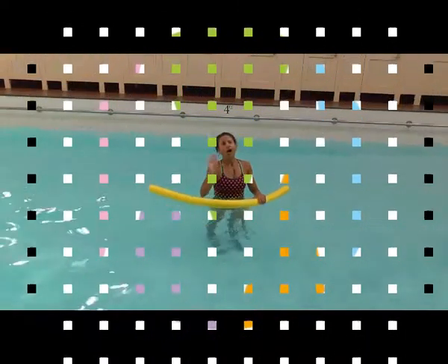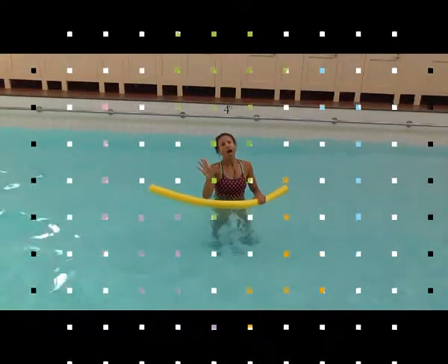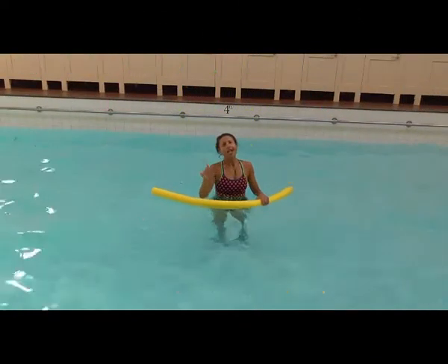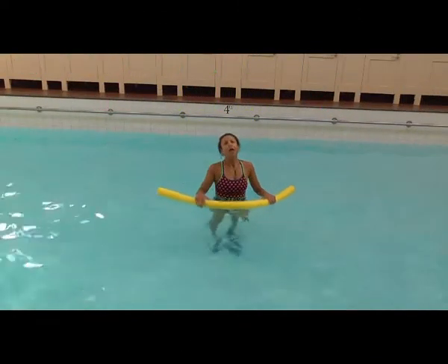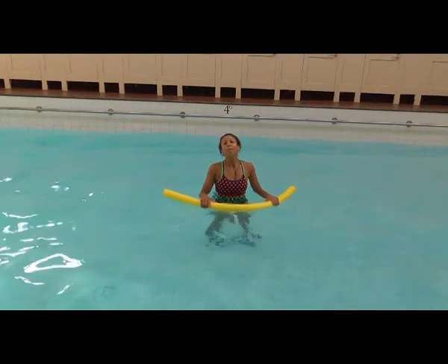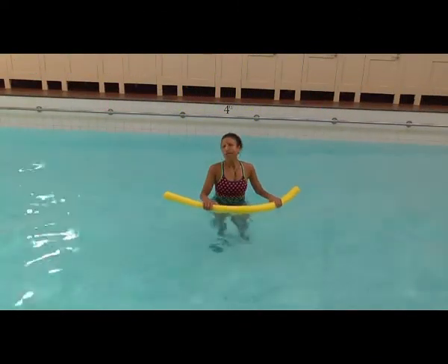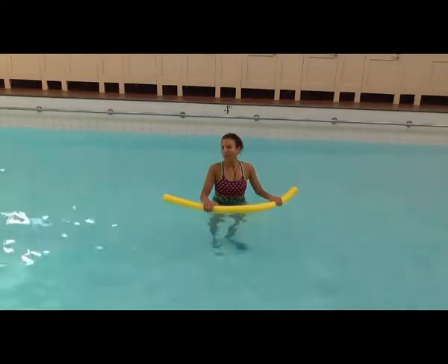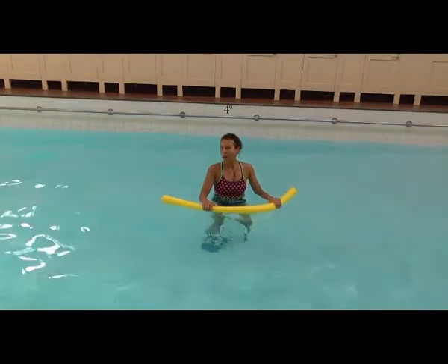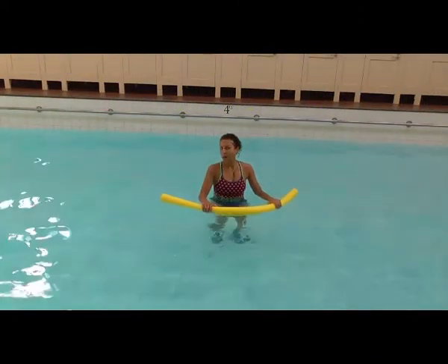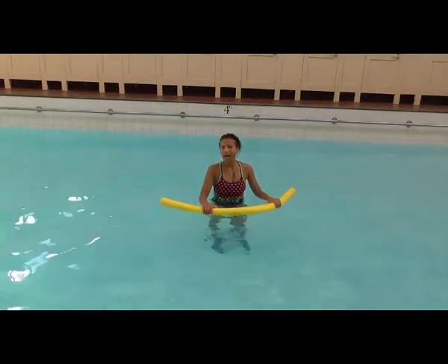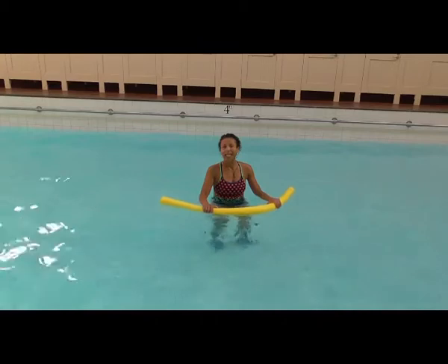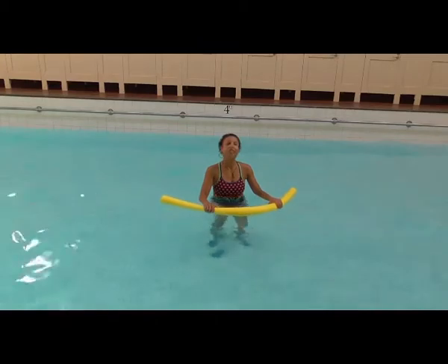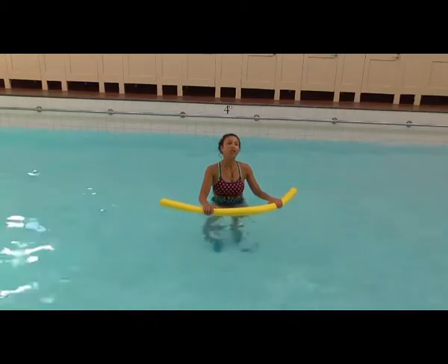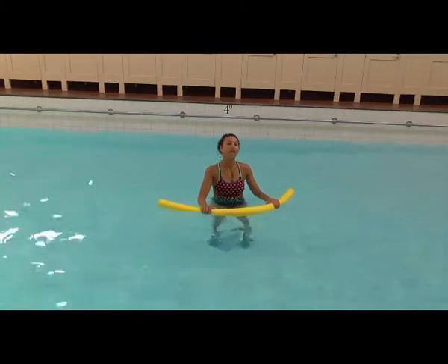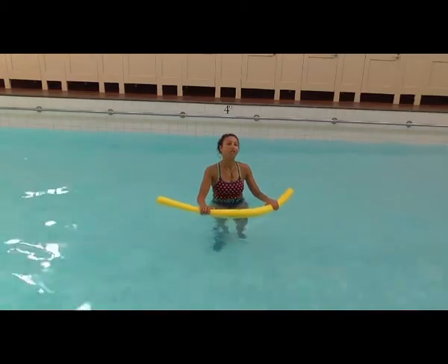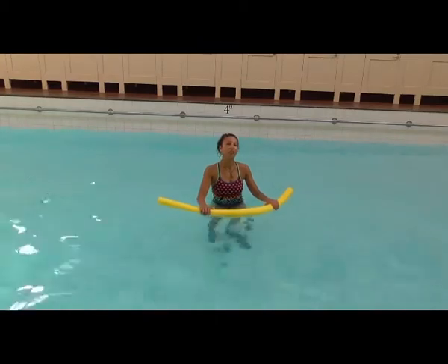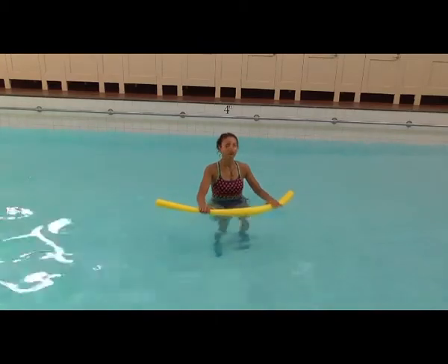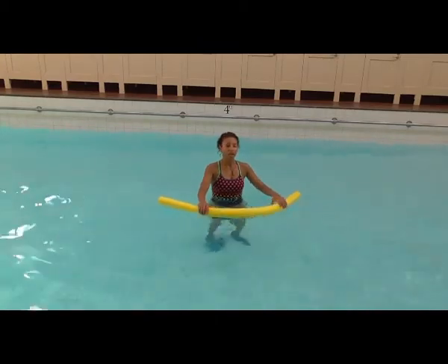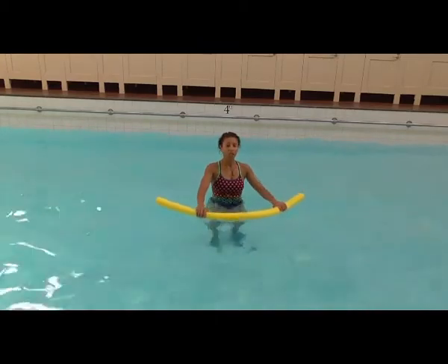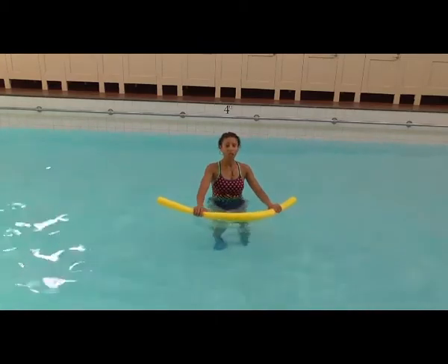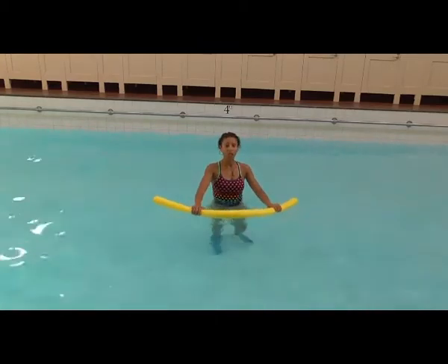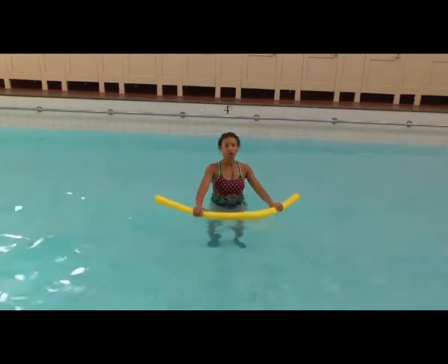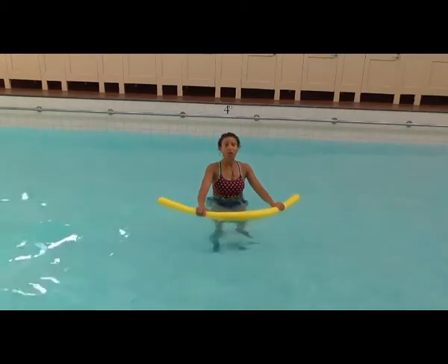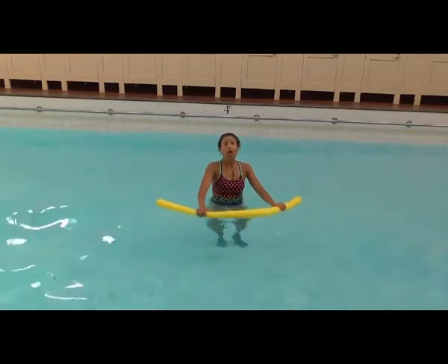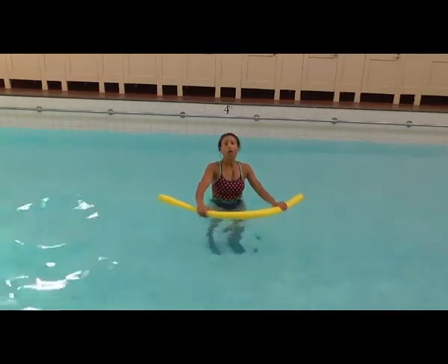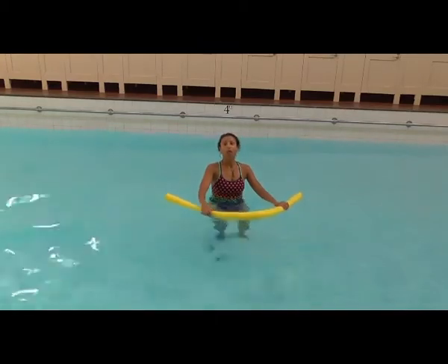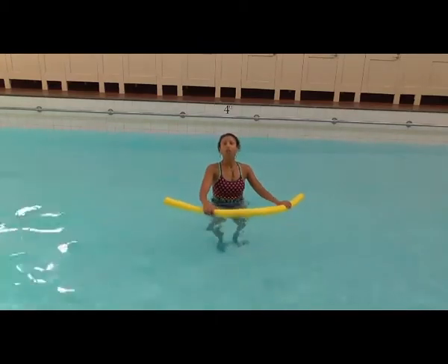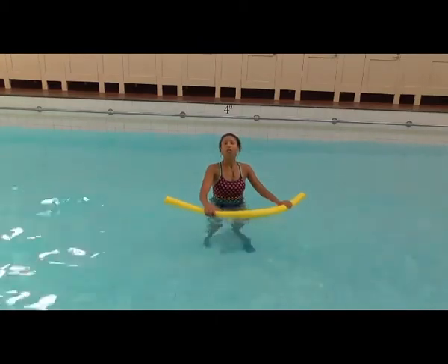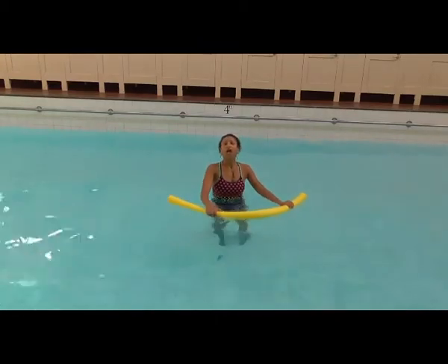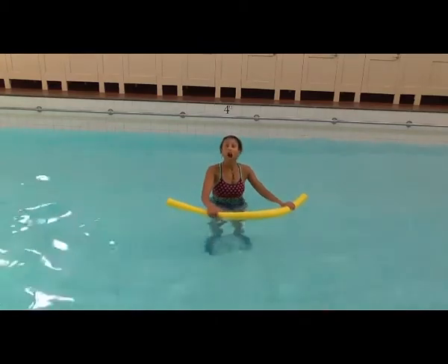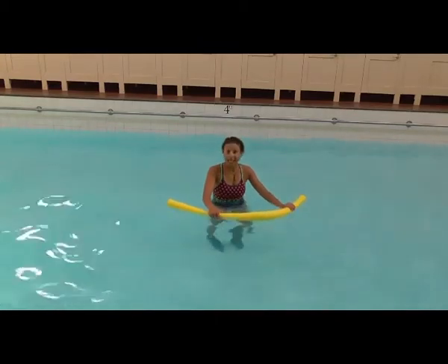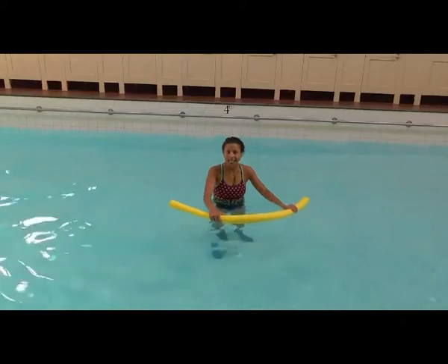Hi, my name is Mary Mahoney and this week's active tip is using a noodle and we're going to be doing high kicks.